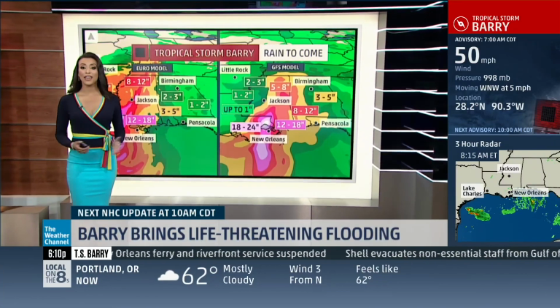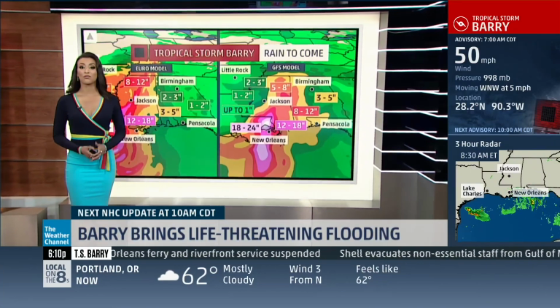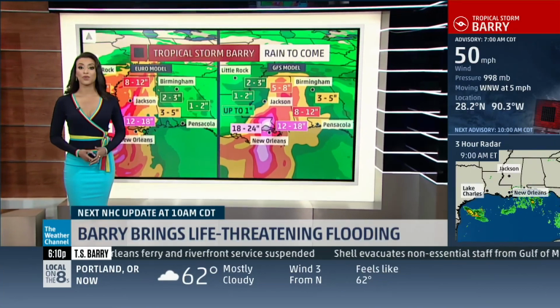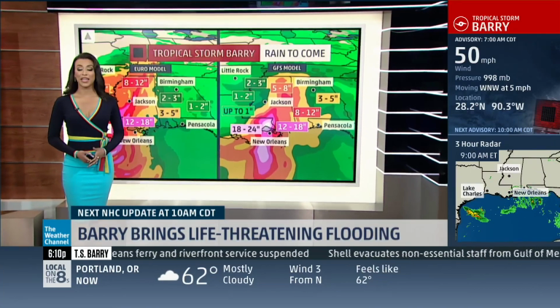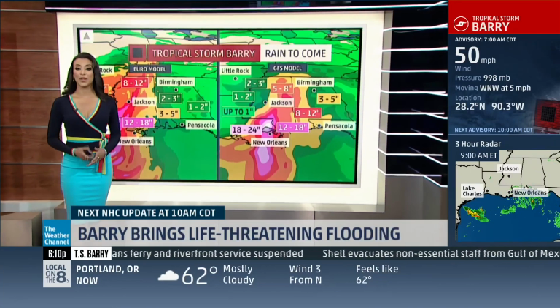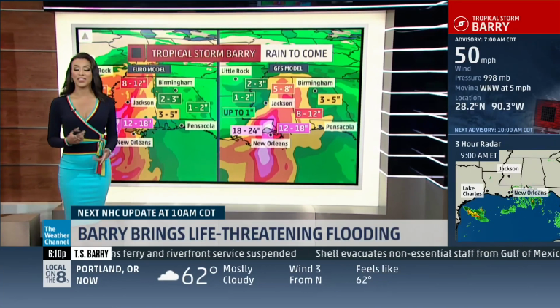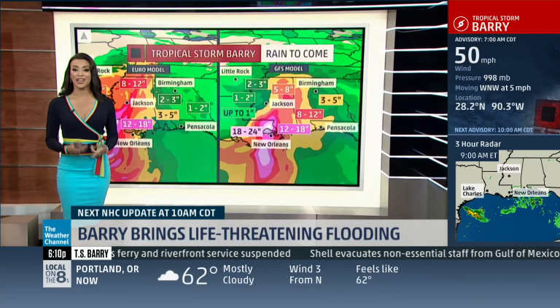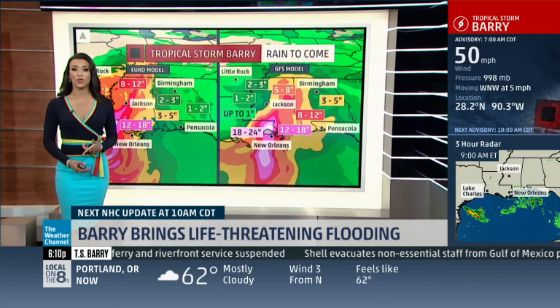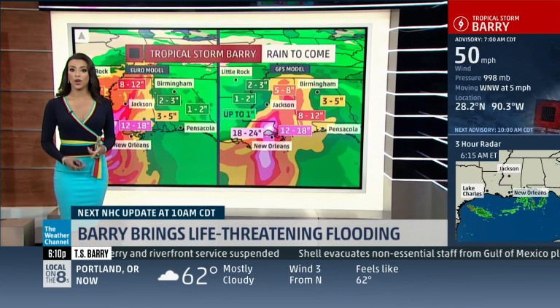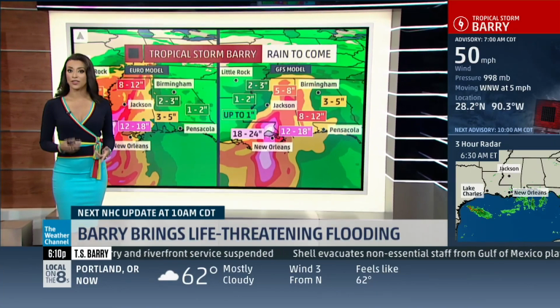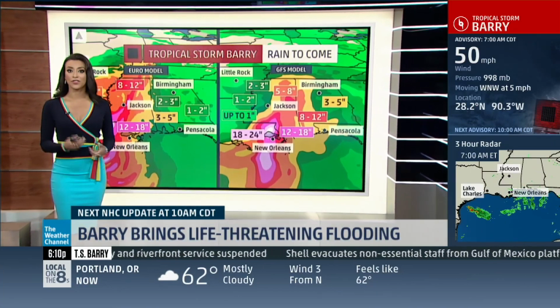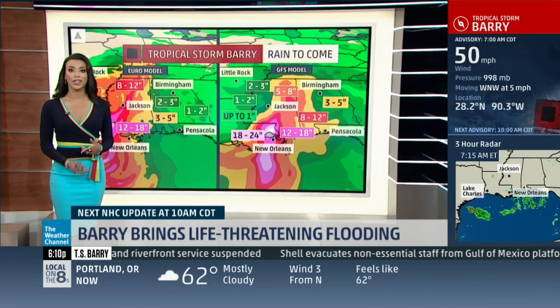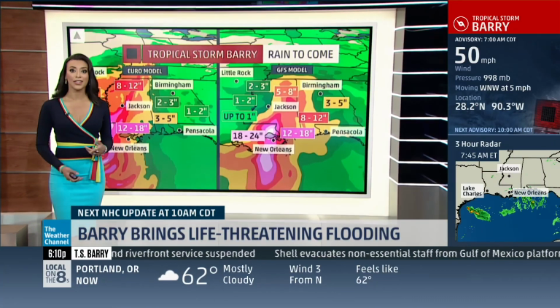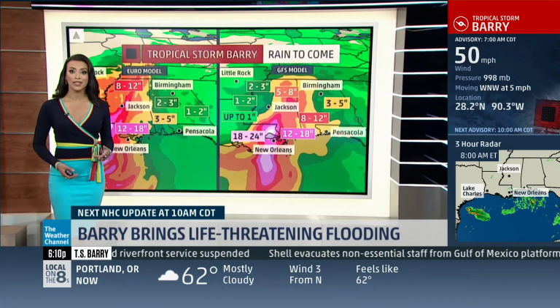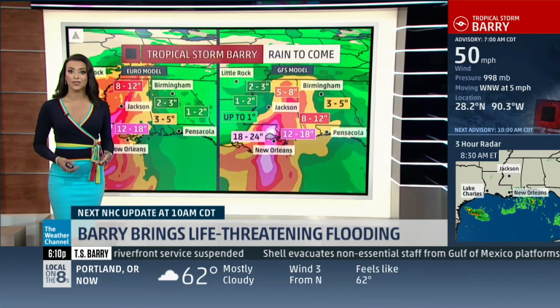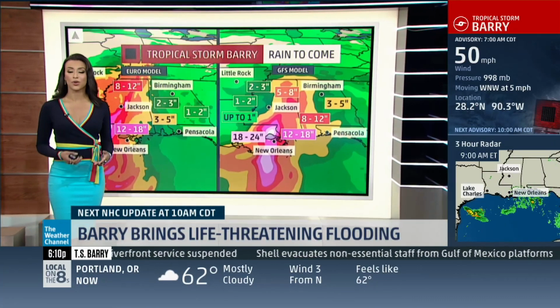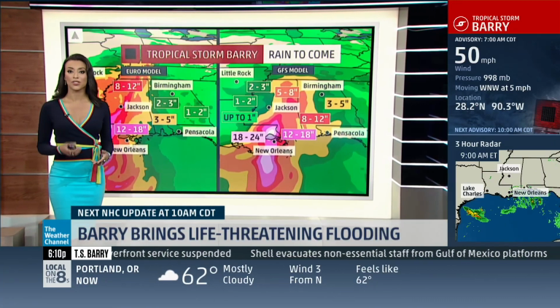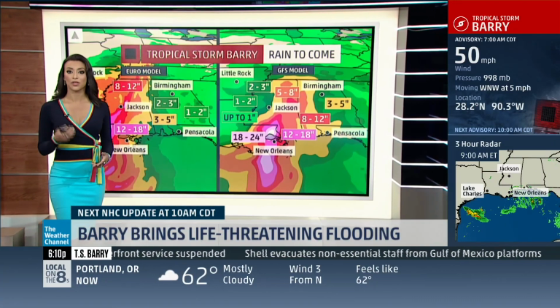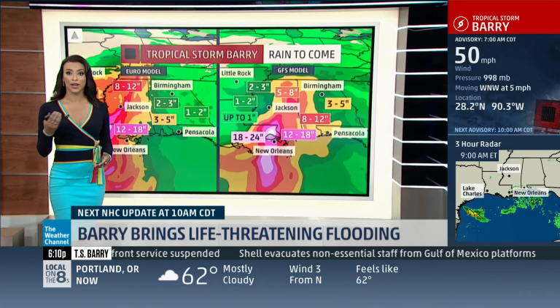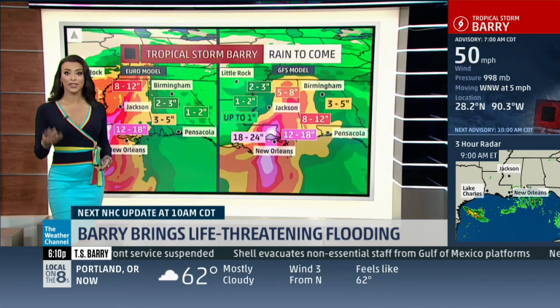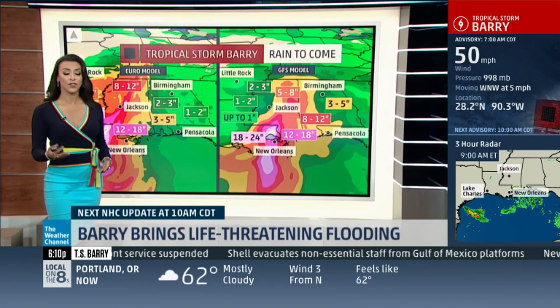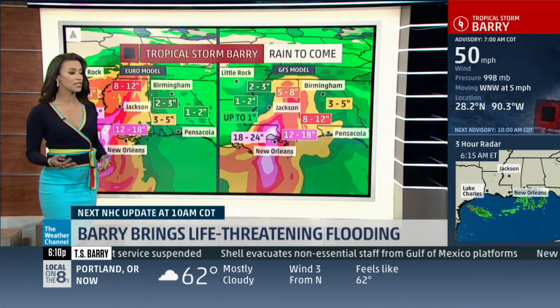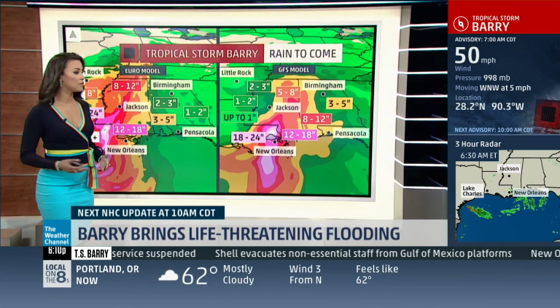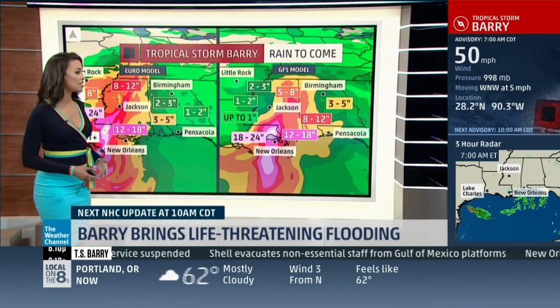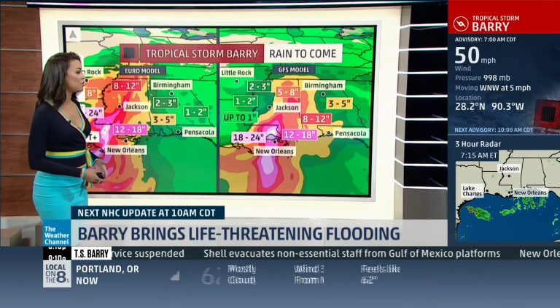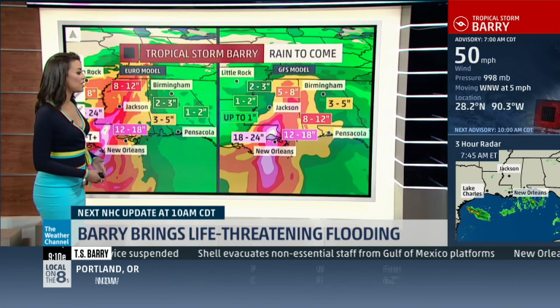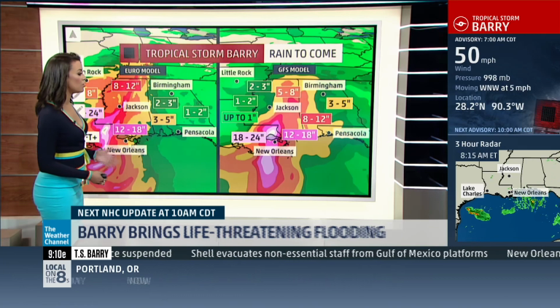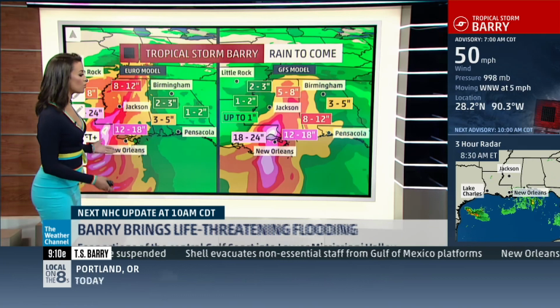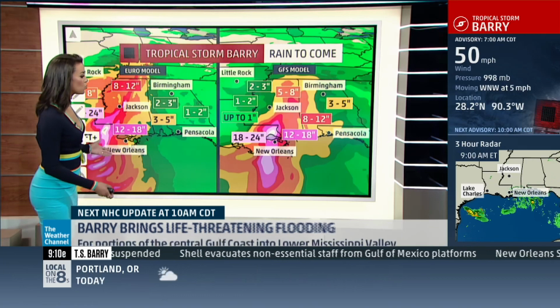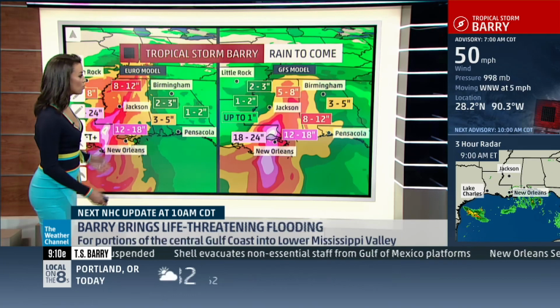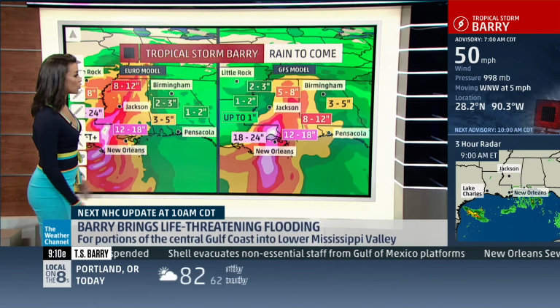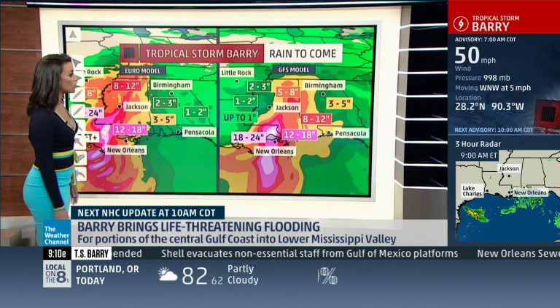All that rain. We have a lot of water flooding, of course, from the rainfall that's coming down with it, and also storm surge.